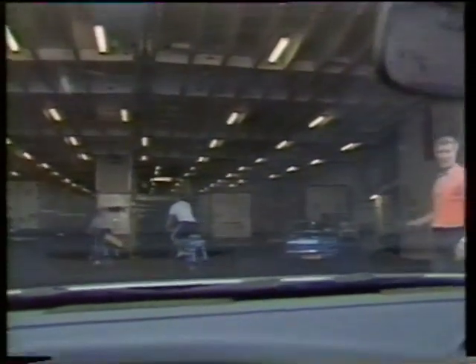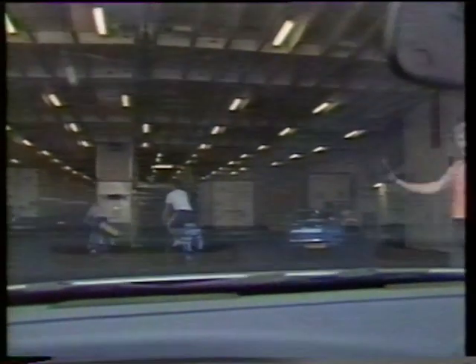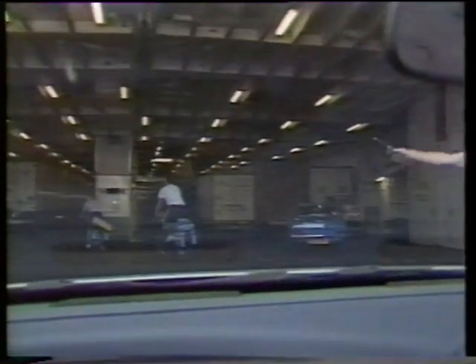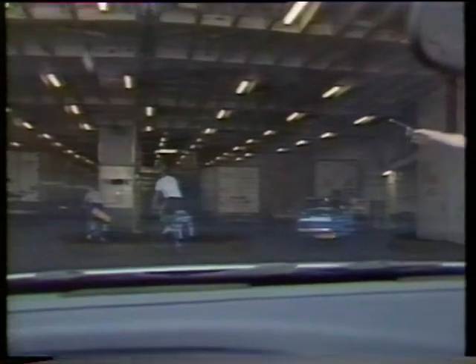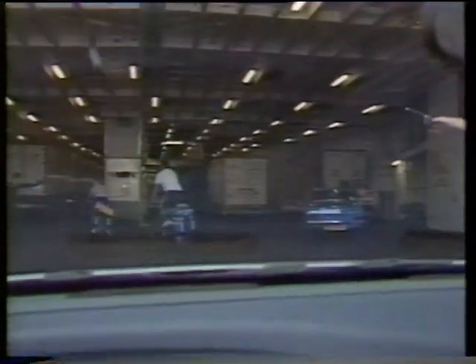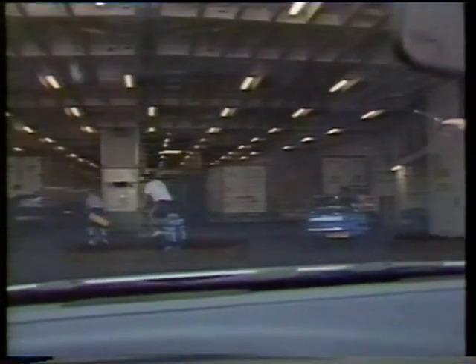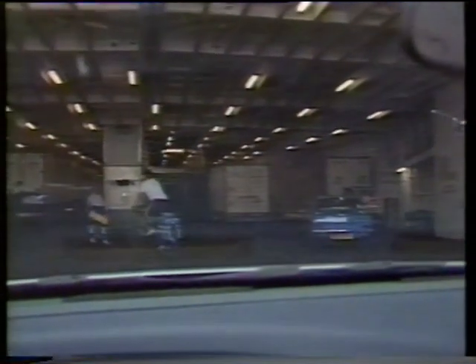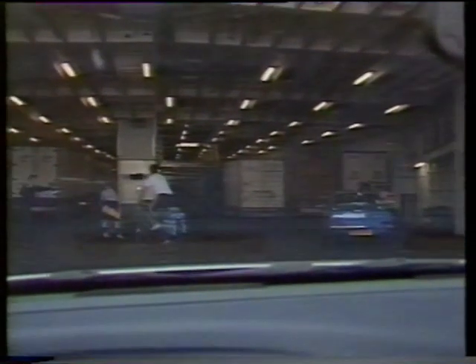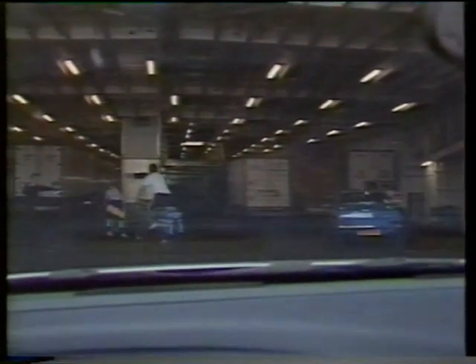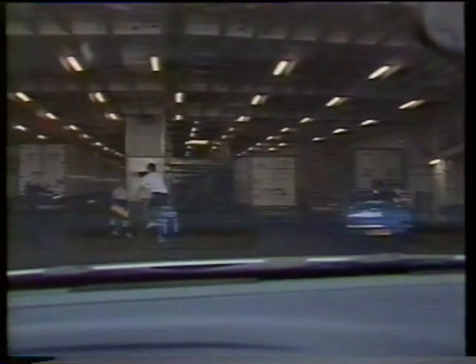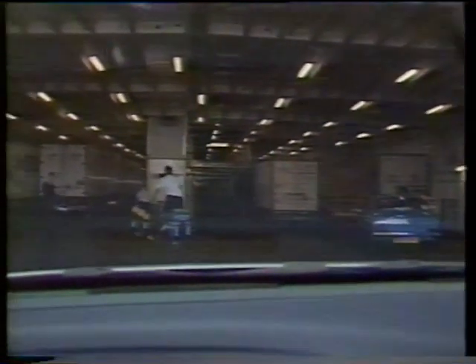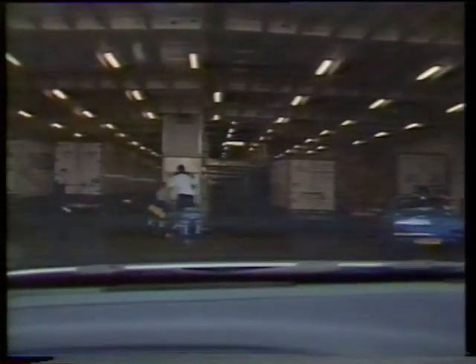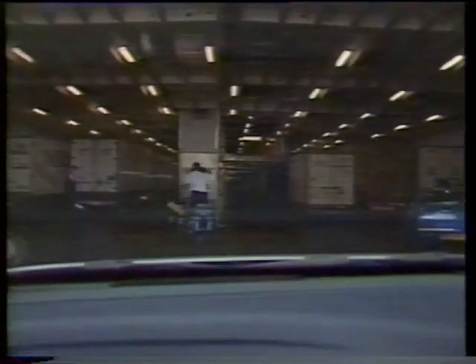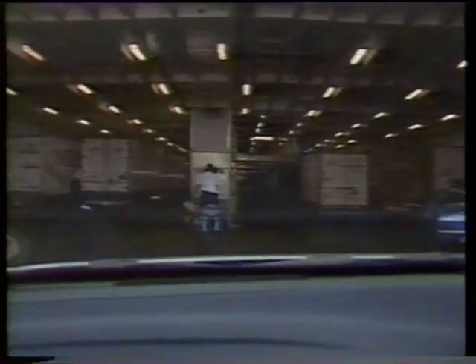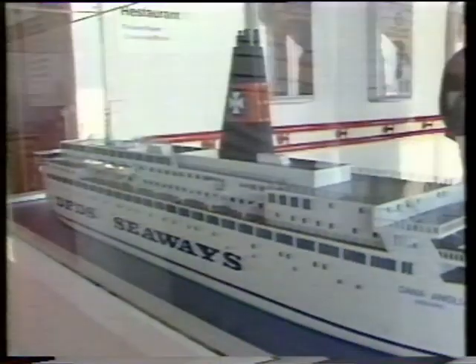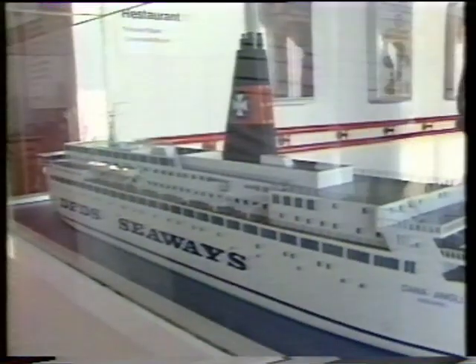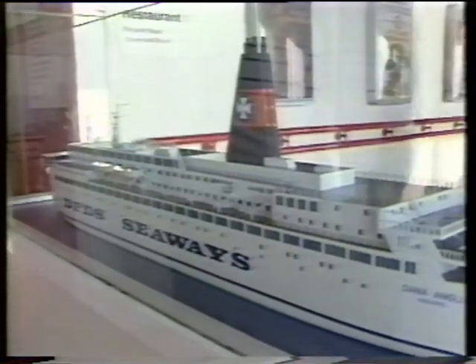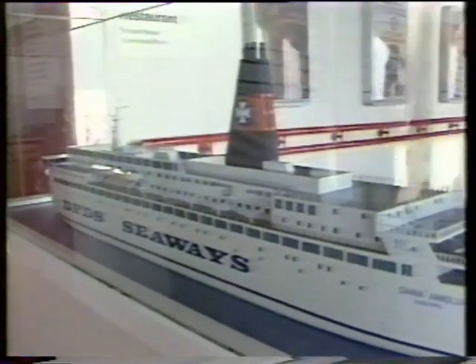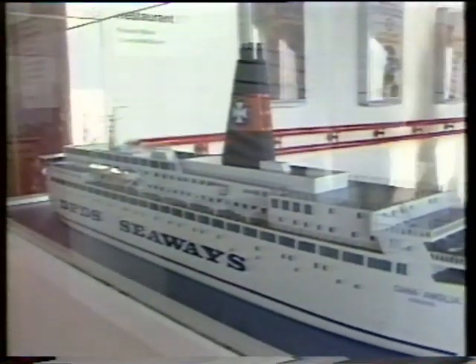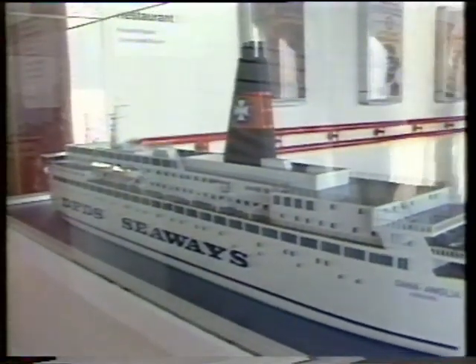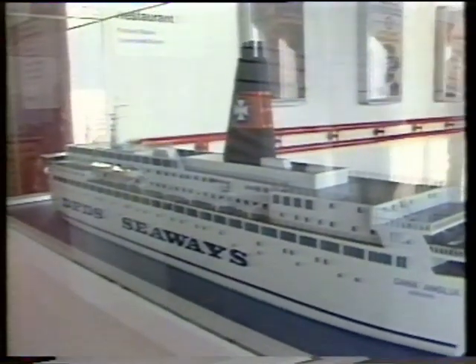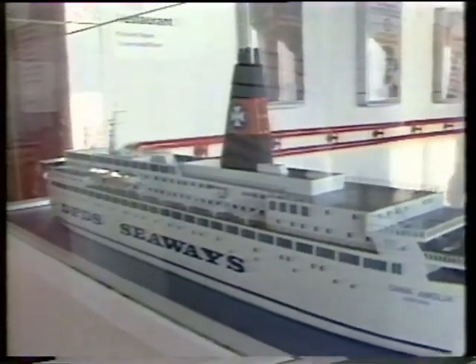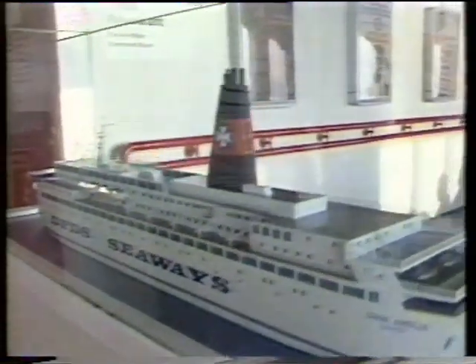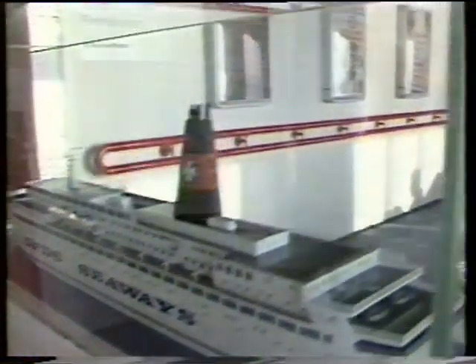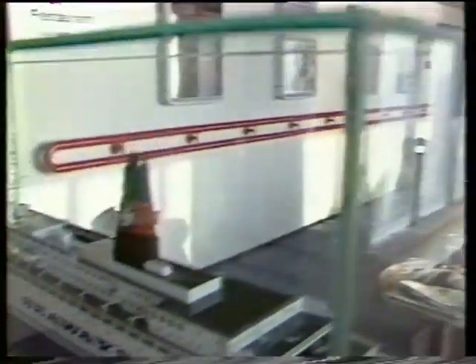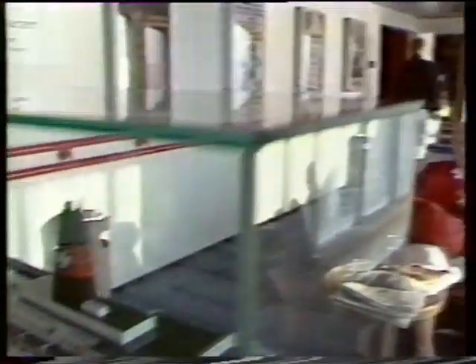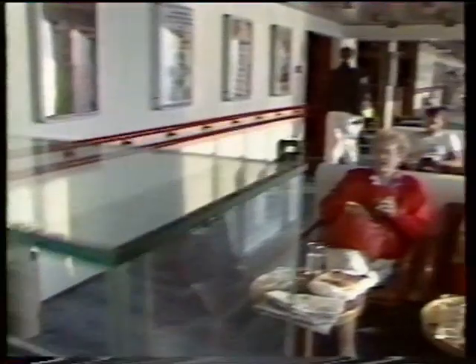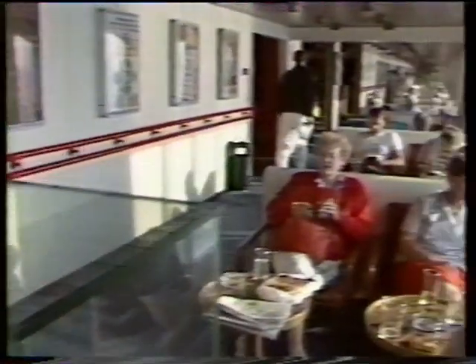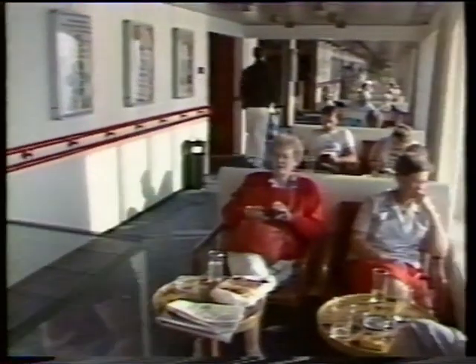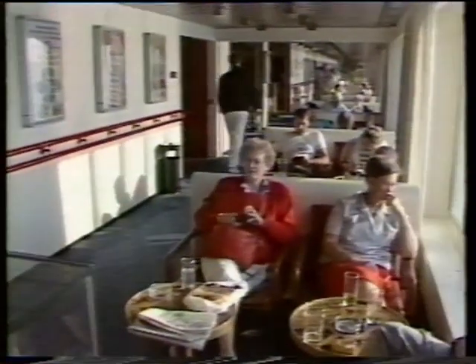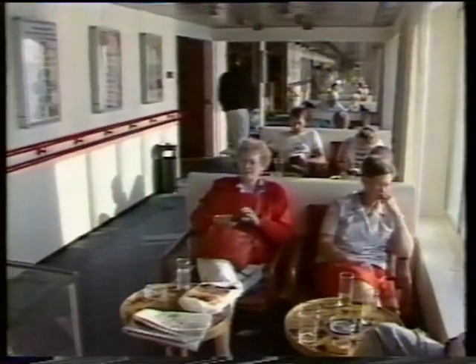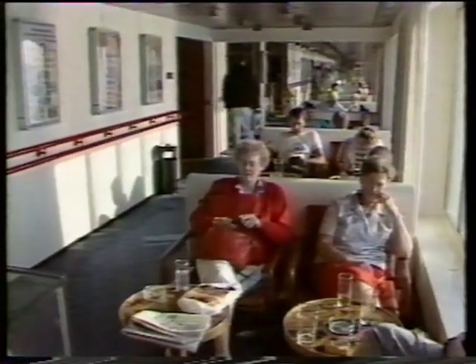The journey takes about 20 hours. By and large, the longer the crossing, the bigger the ship, and the better the facilities.